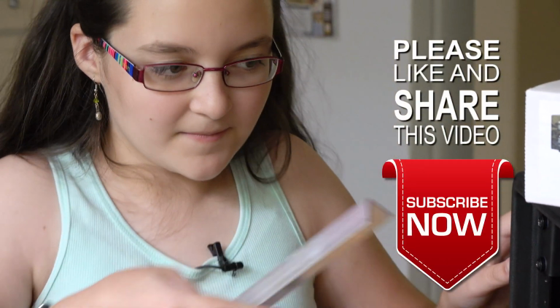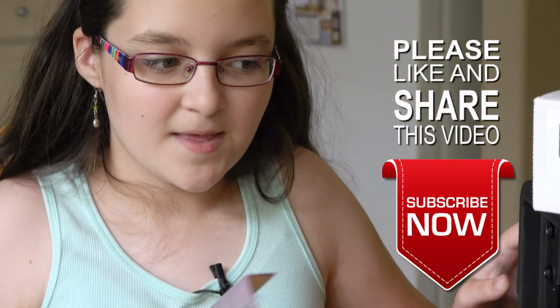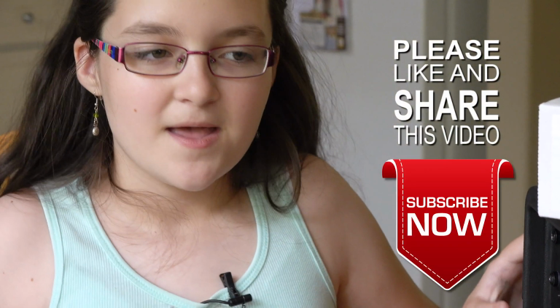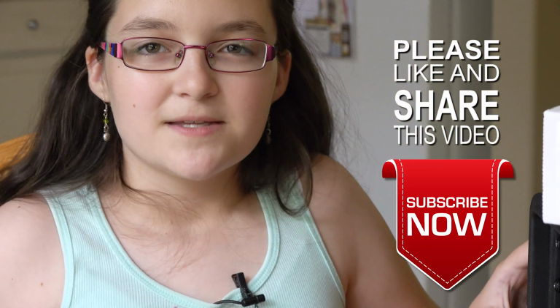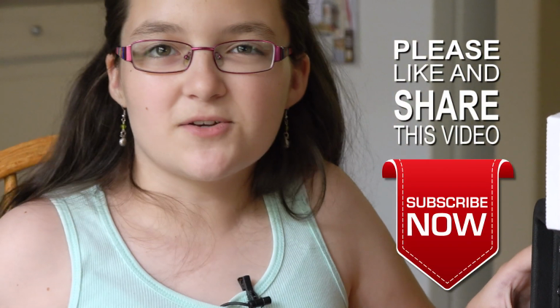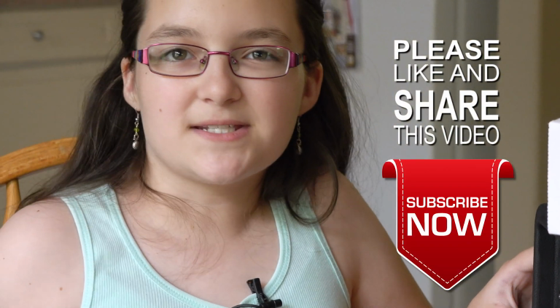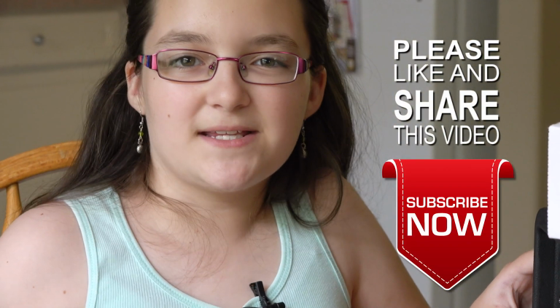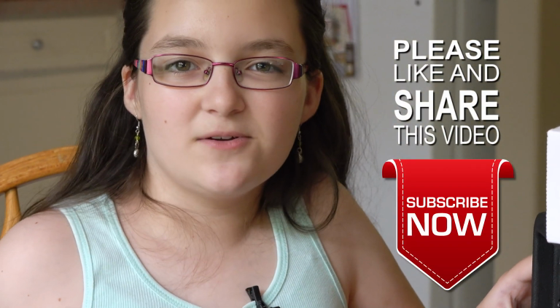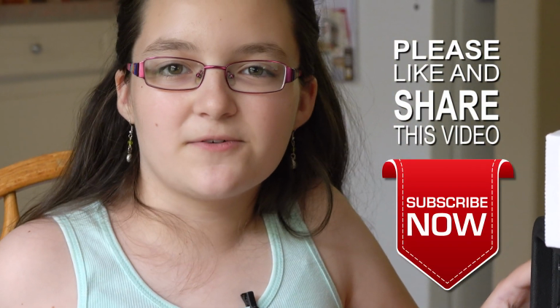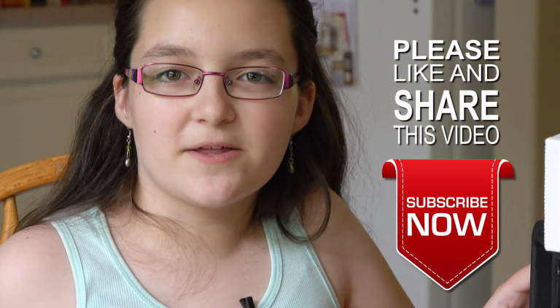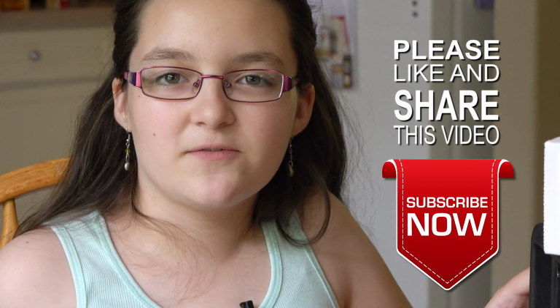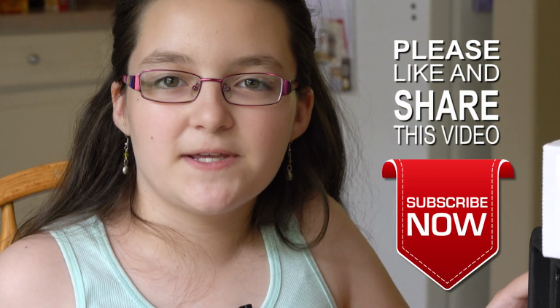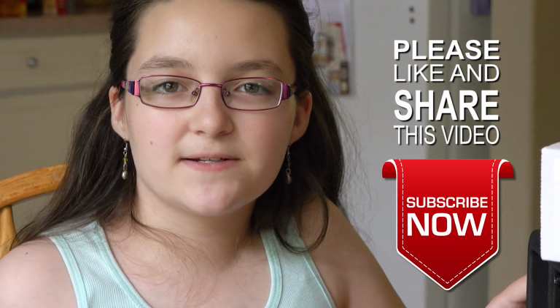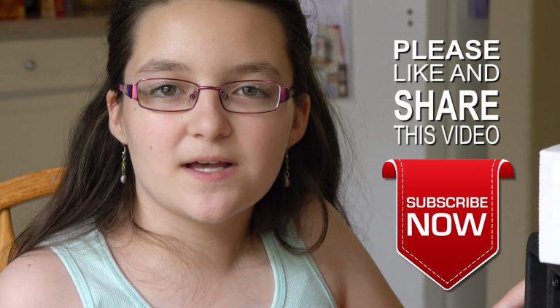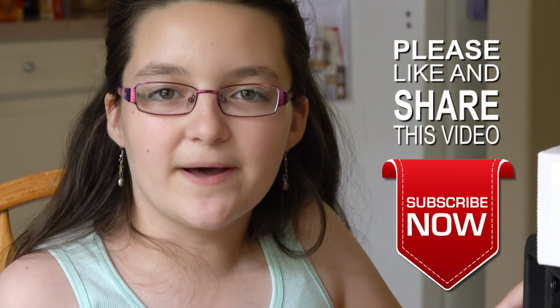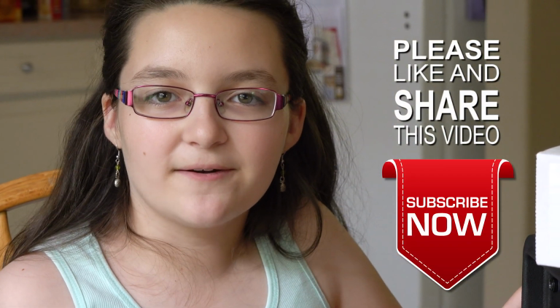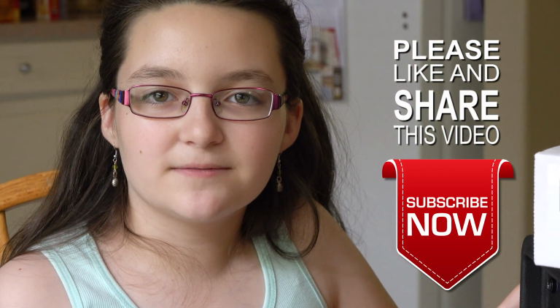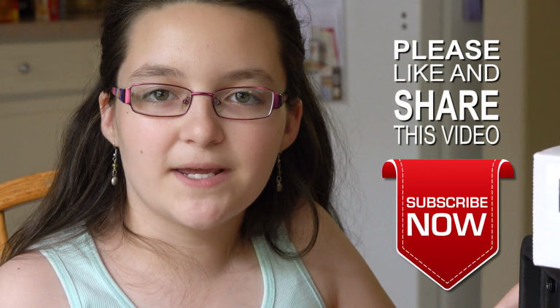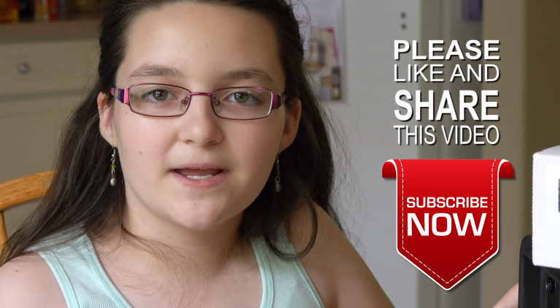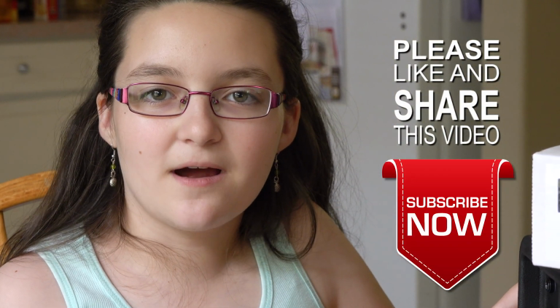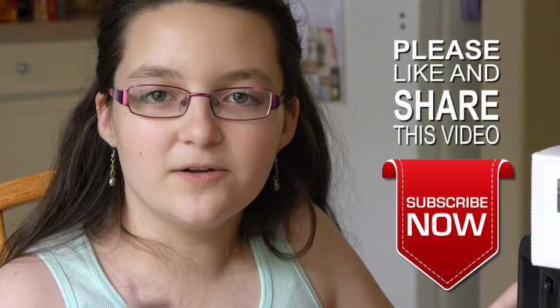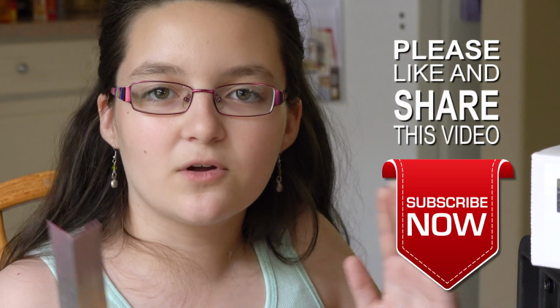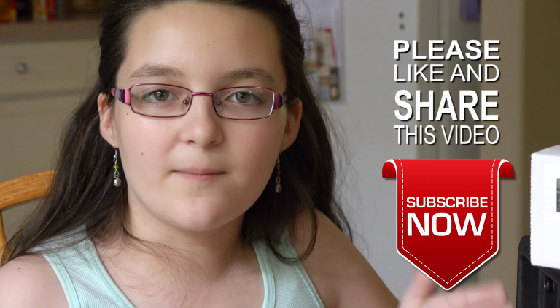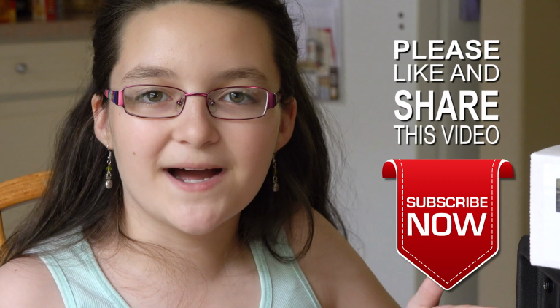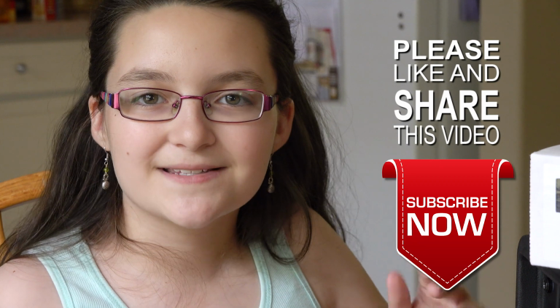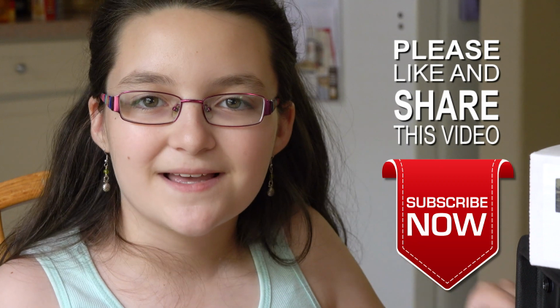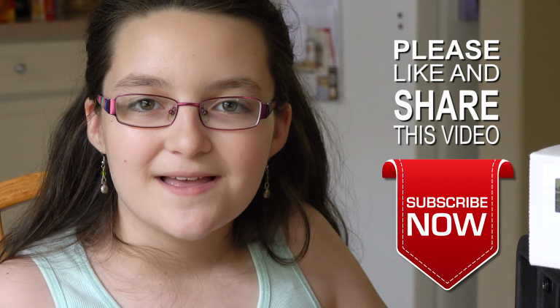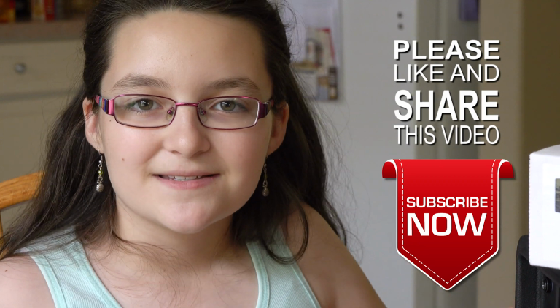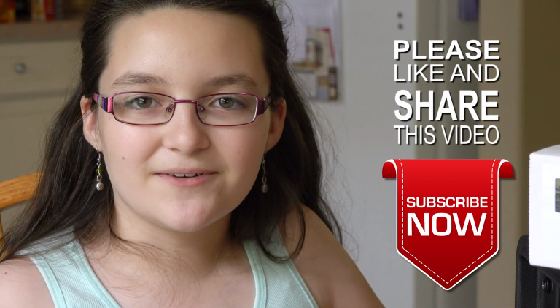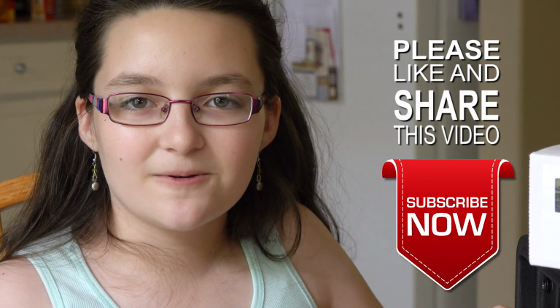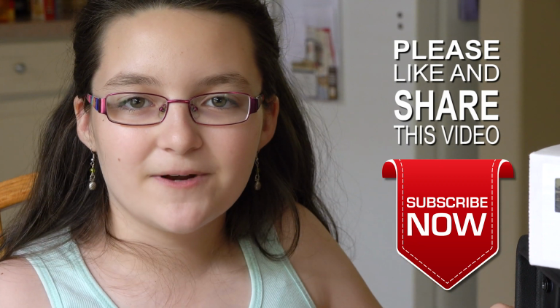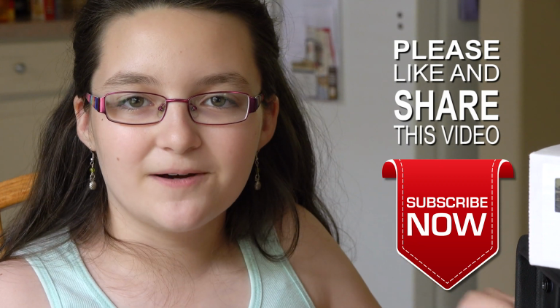So stay tuned for other videos about making our new Go Box. 73 for now.